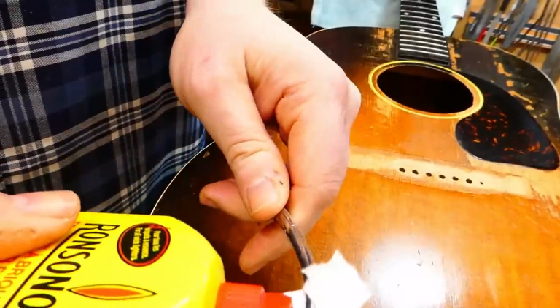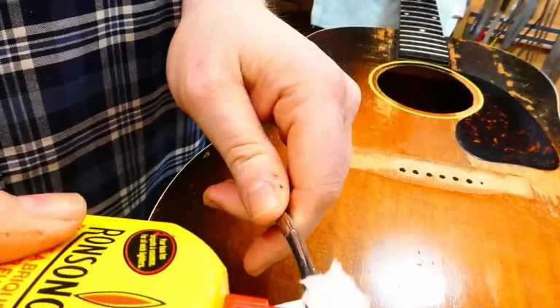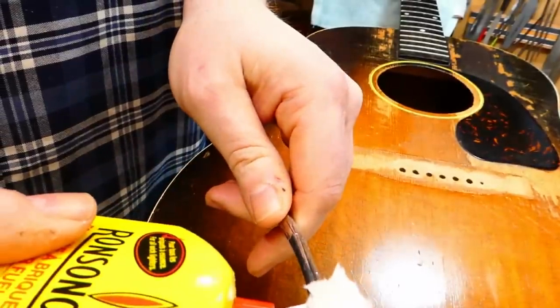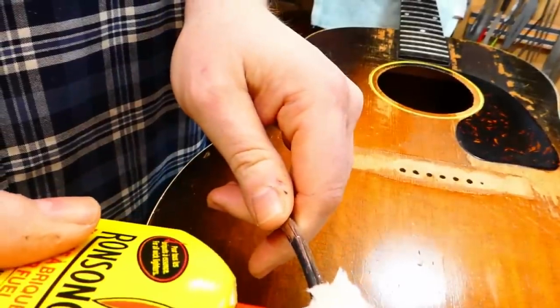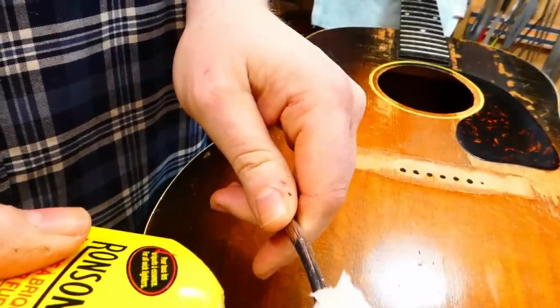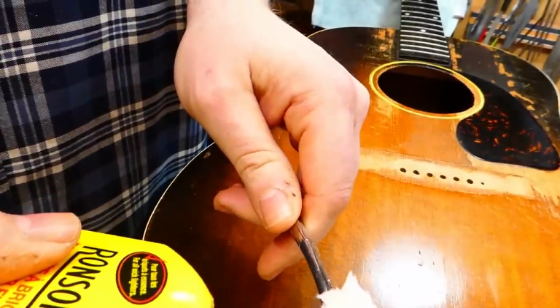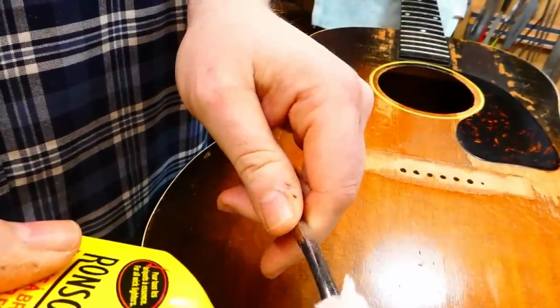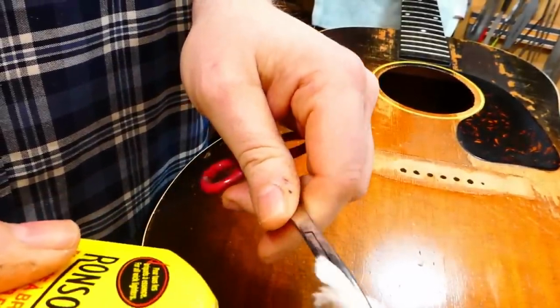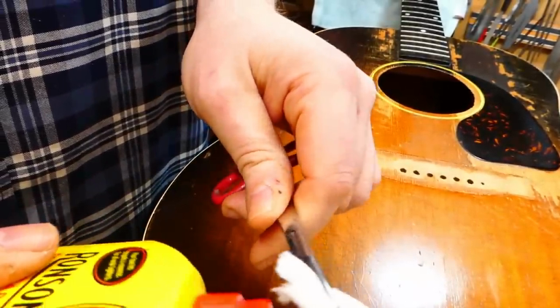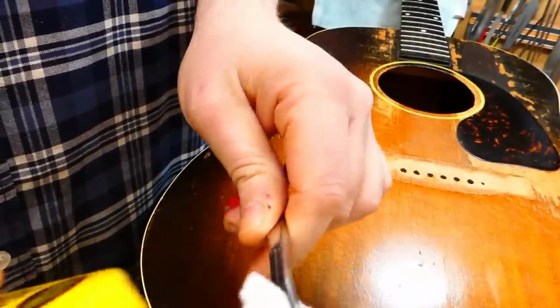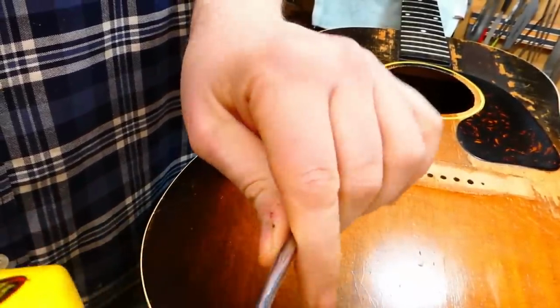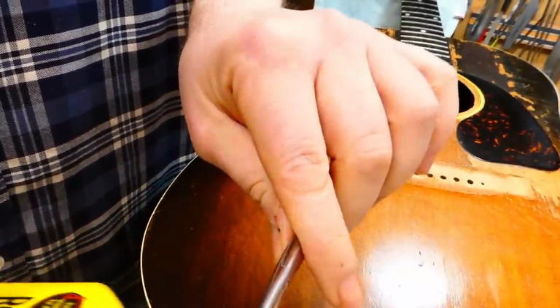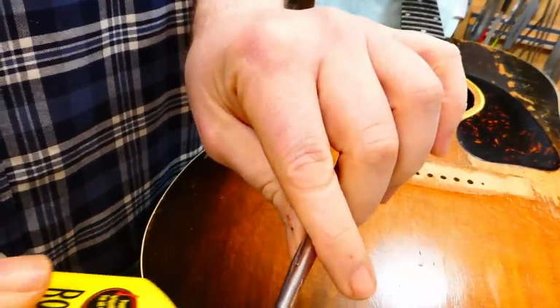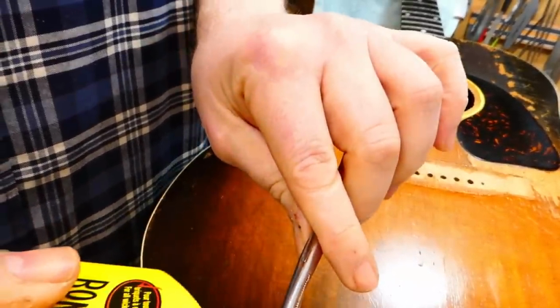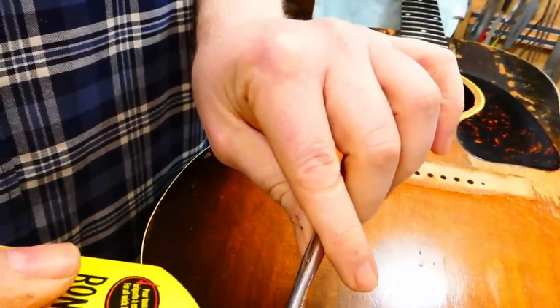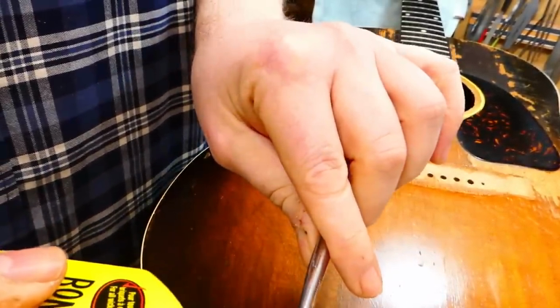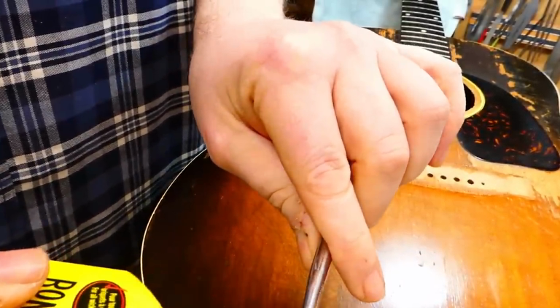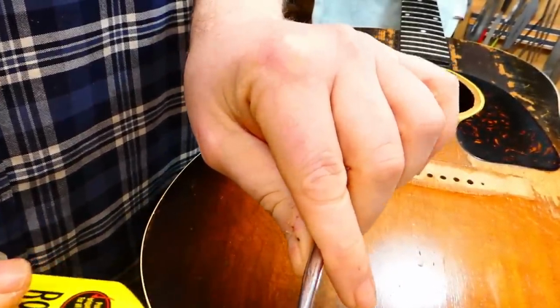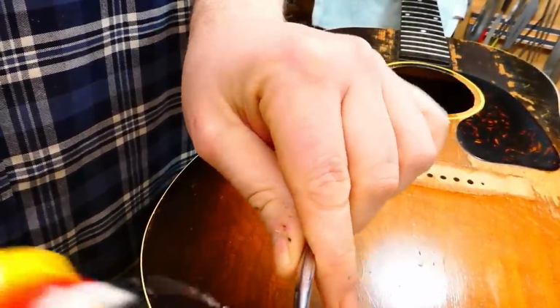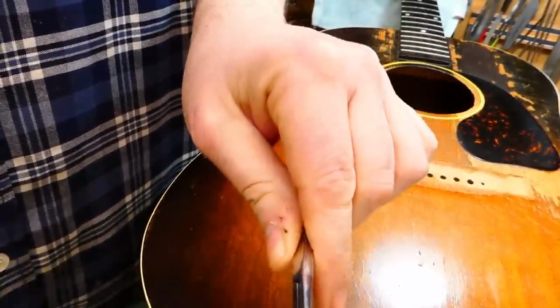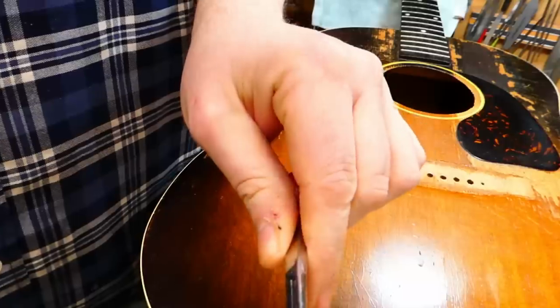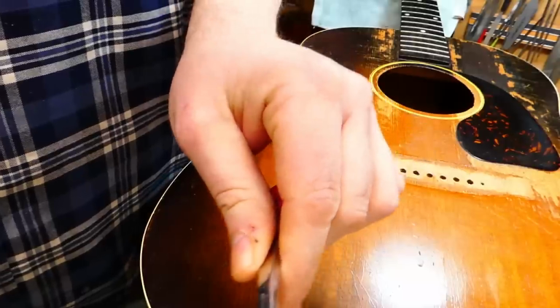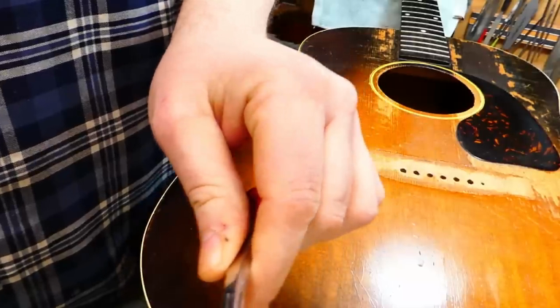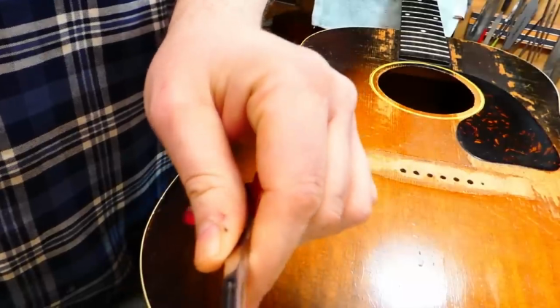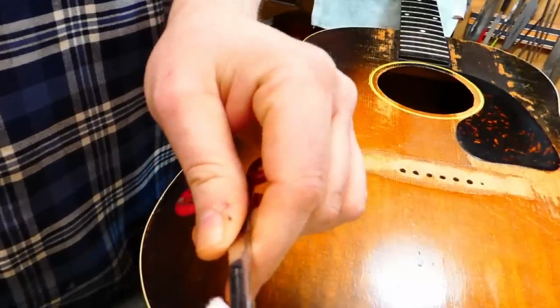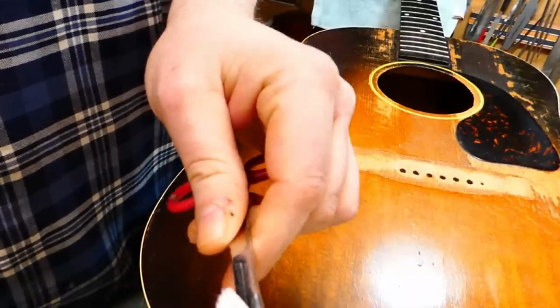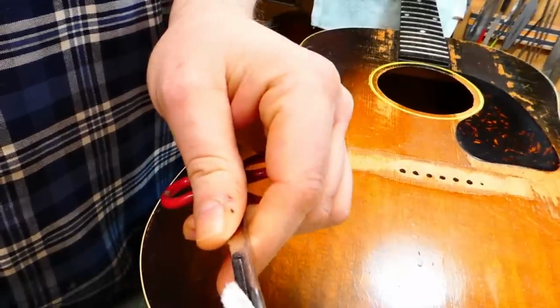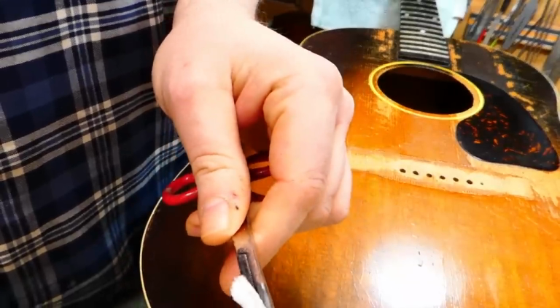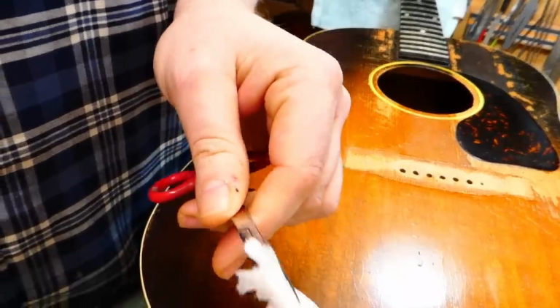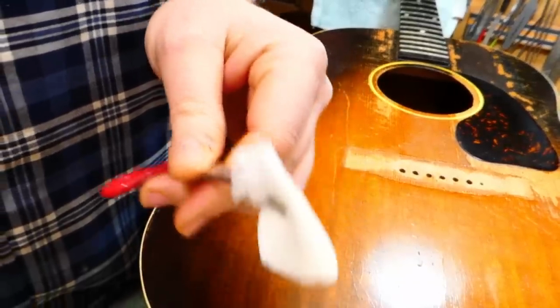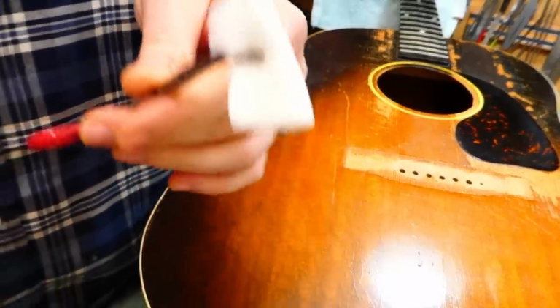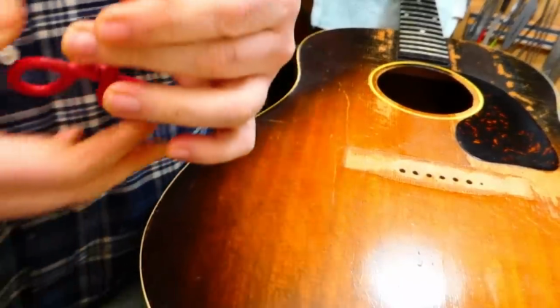Naphtha. Don't light your guitar on fire.